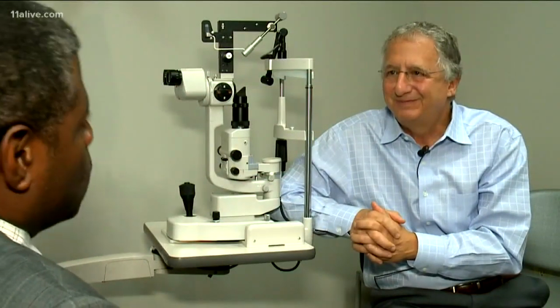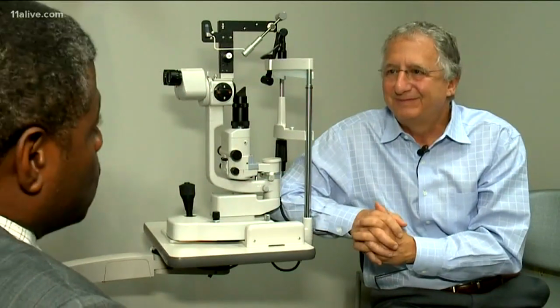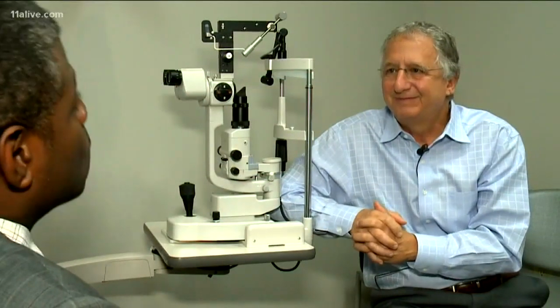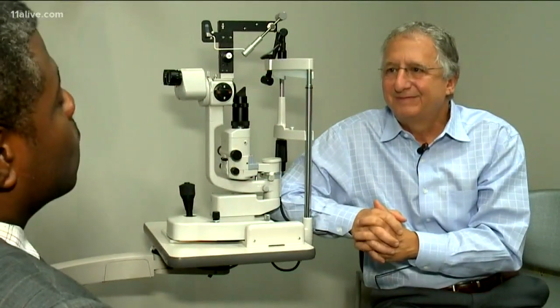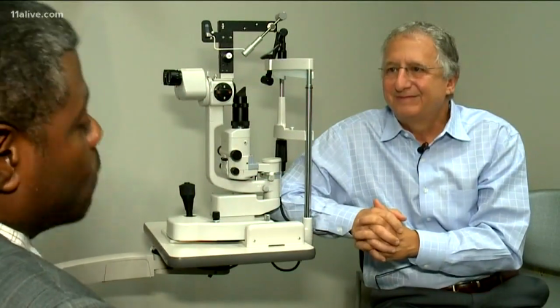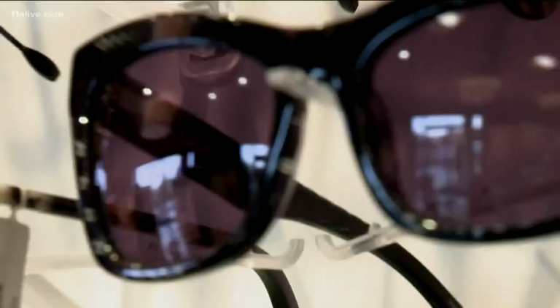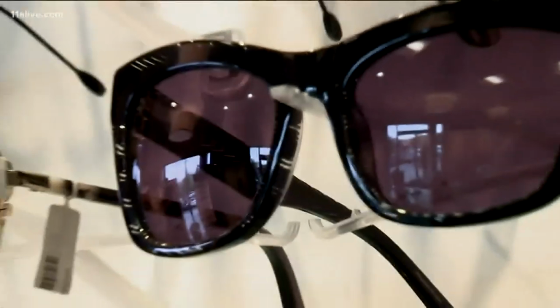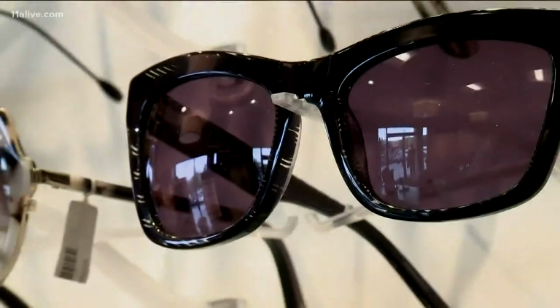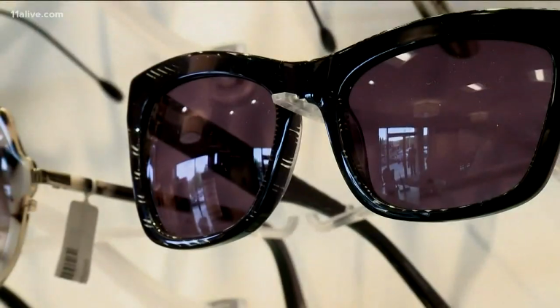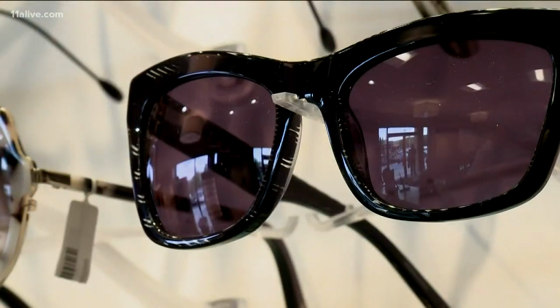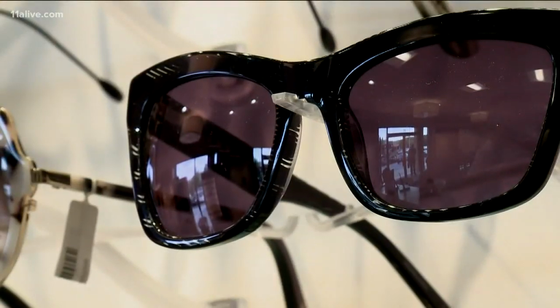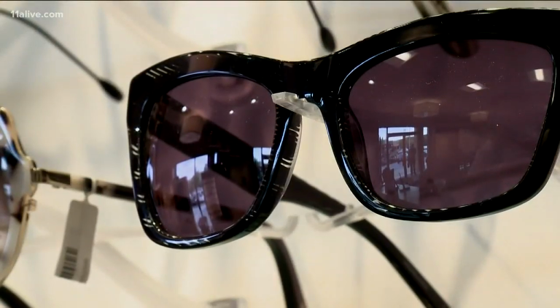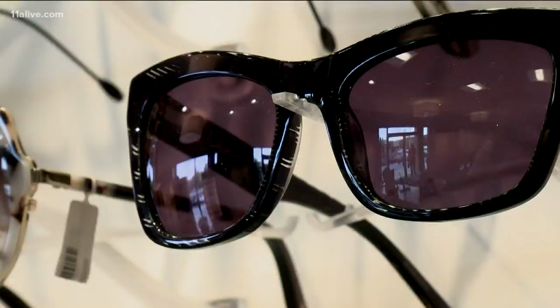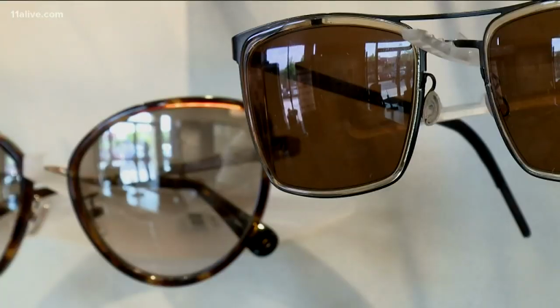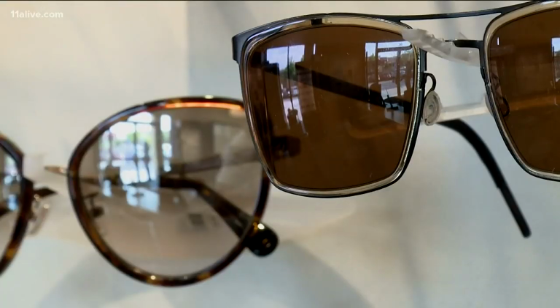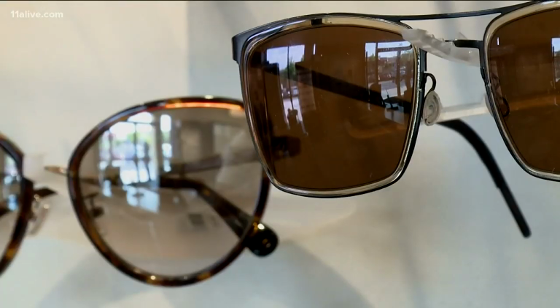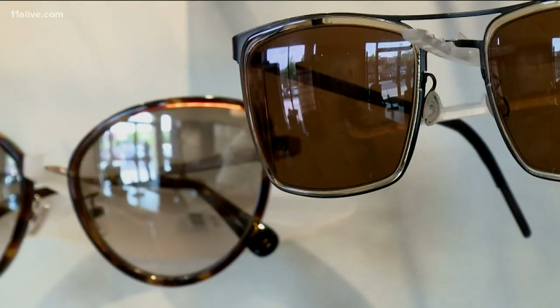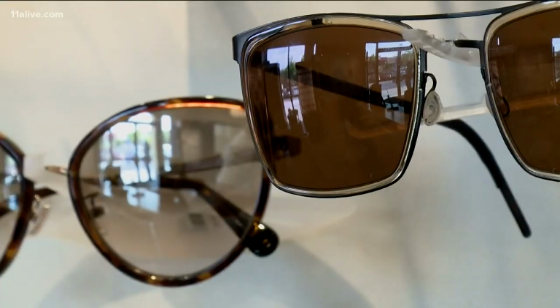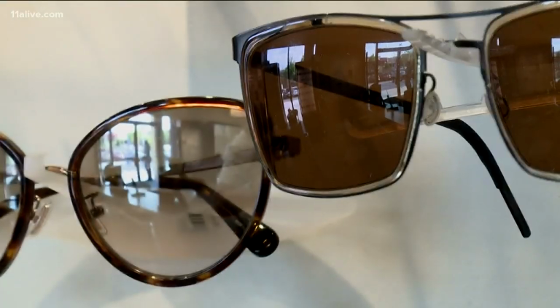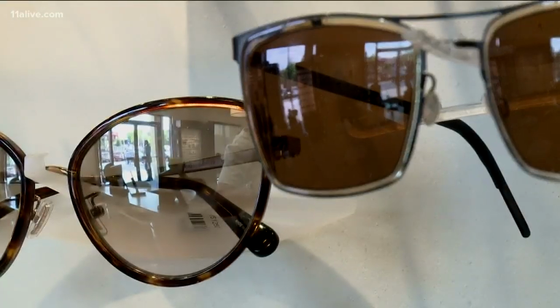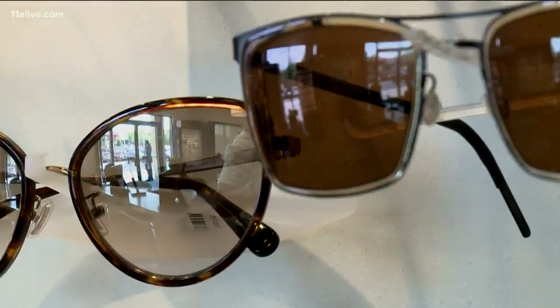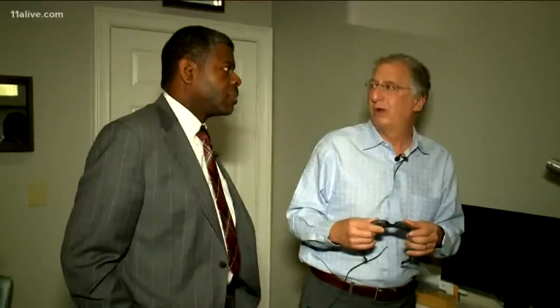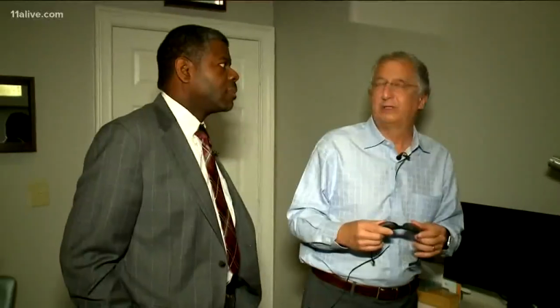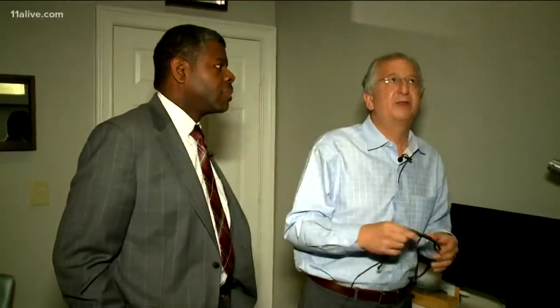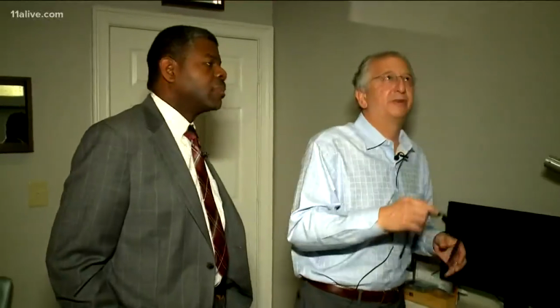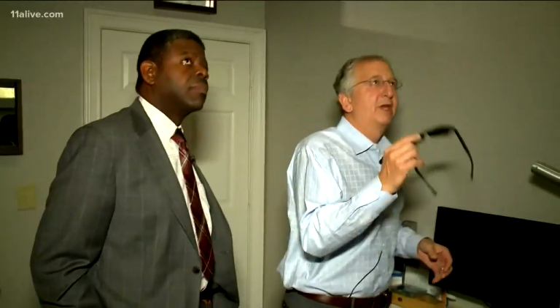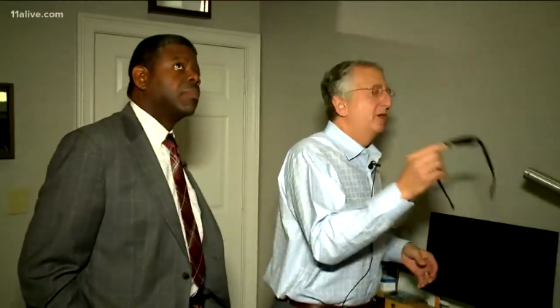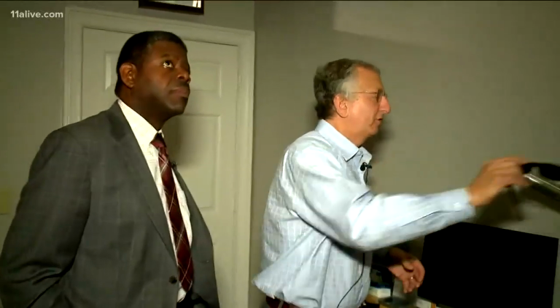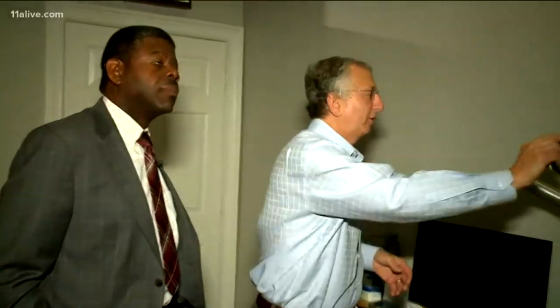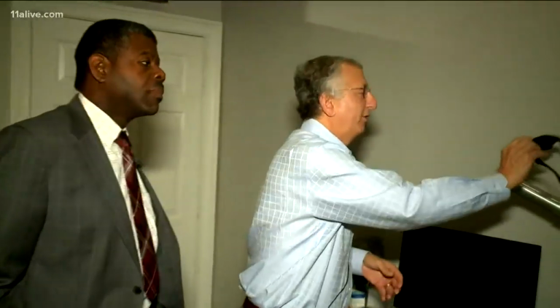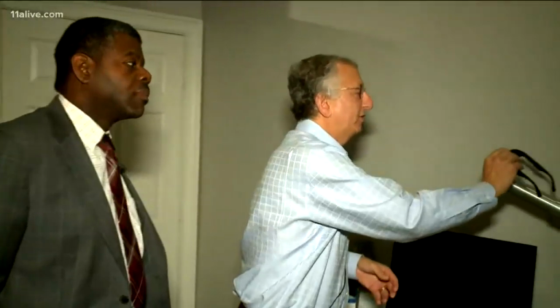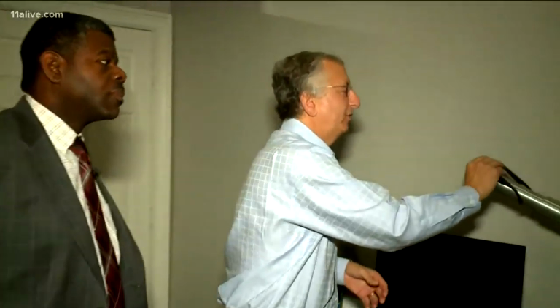Dr. Ross says if your must-have sunglasses are not labeled, there's really no way to tell if they can protect your eyes.